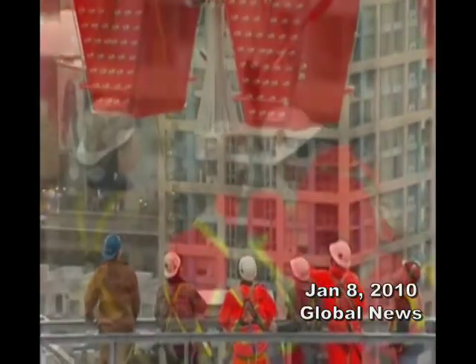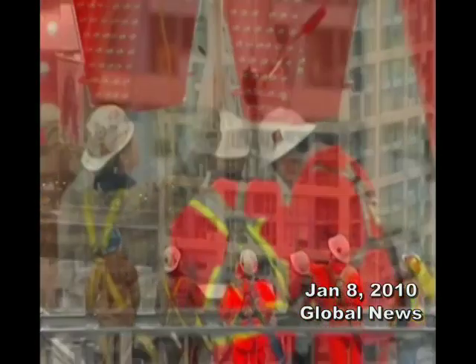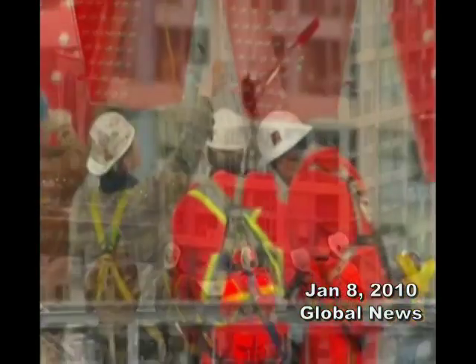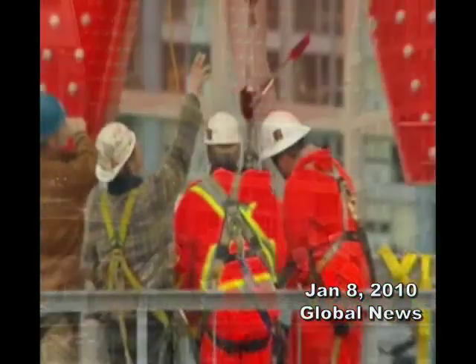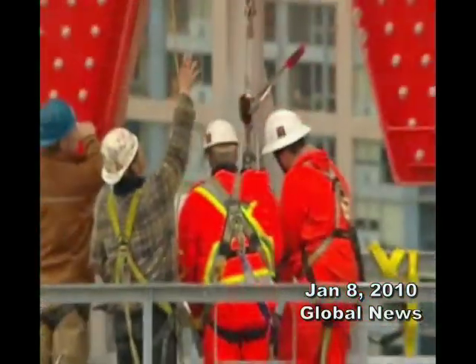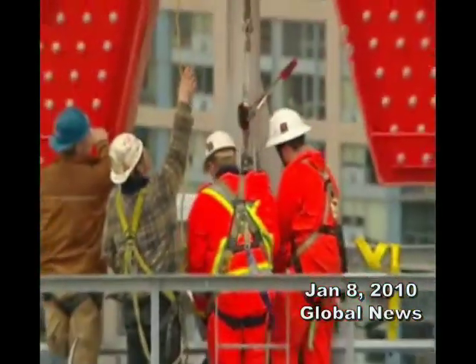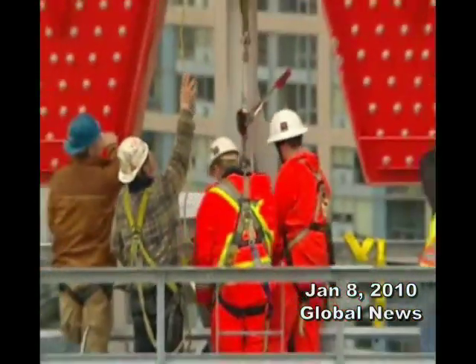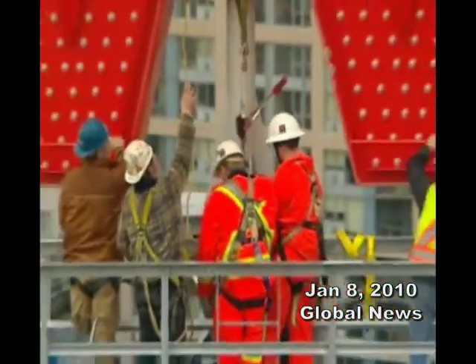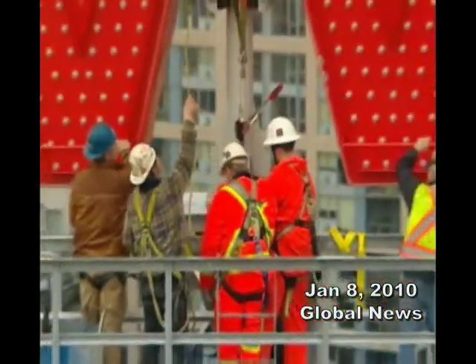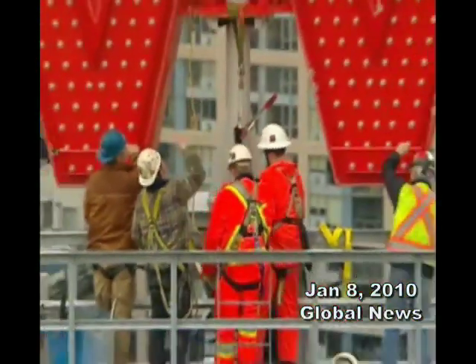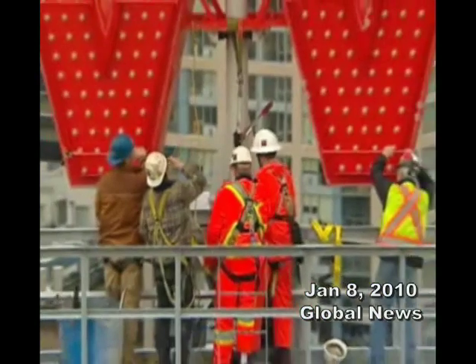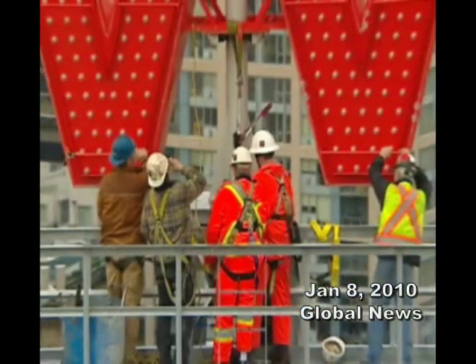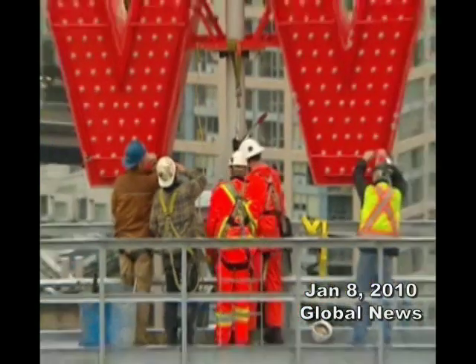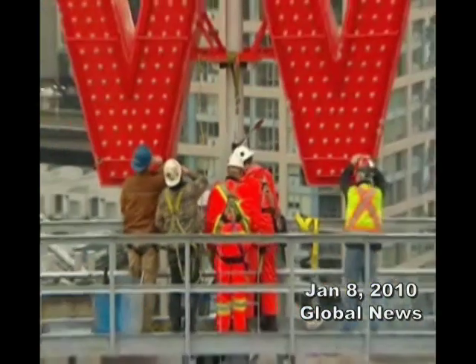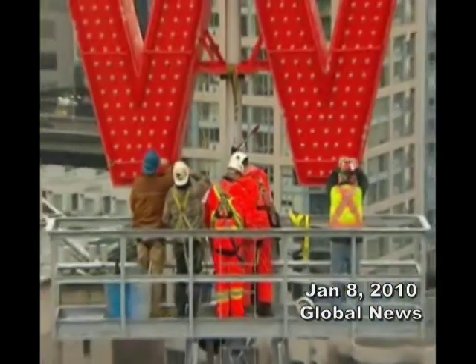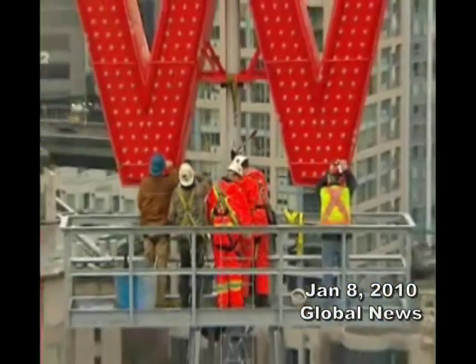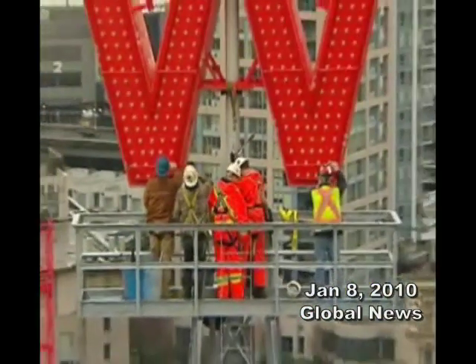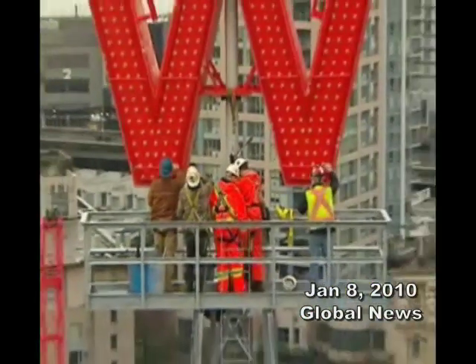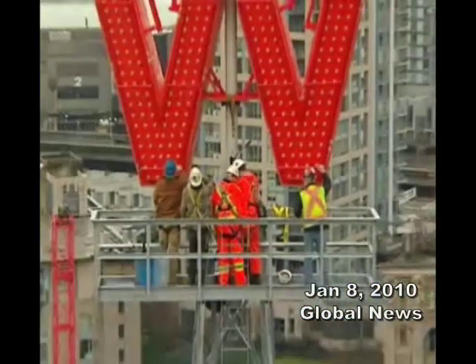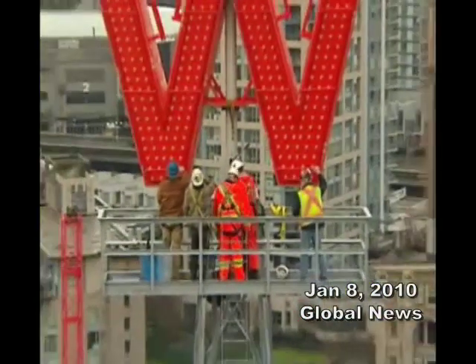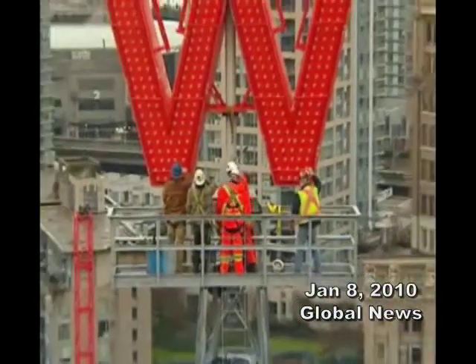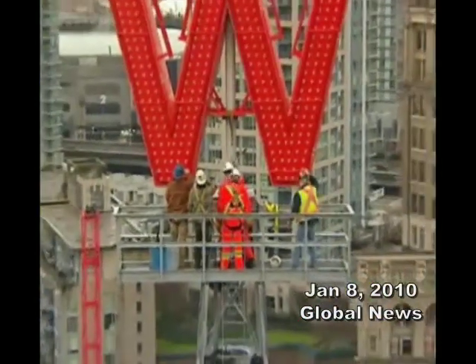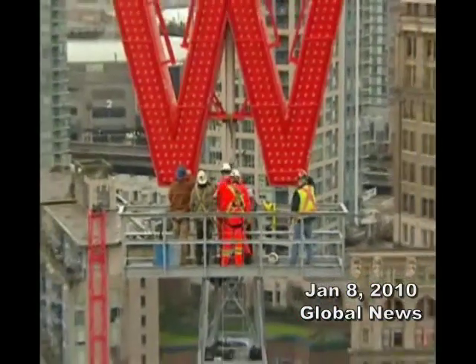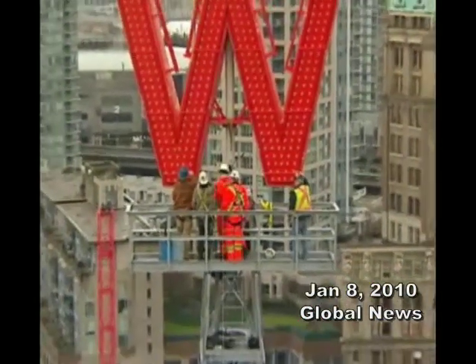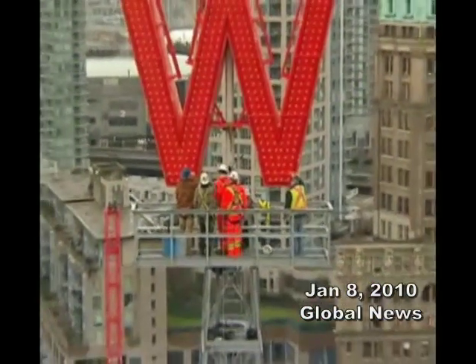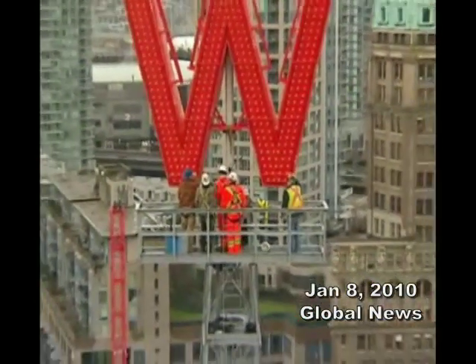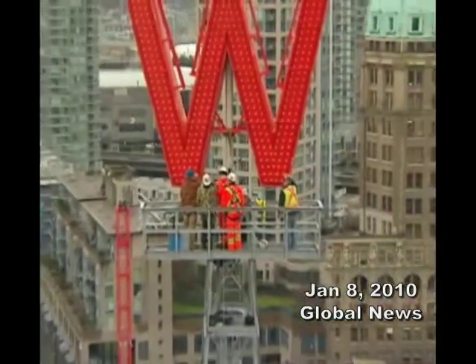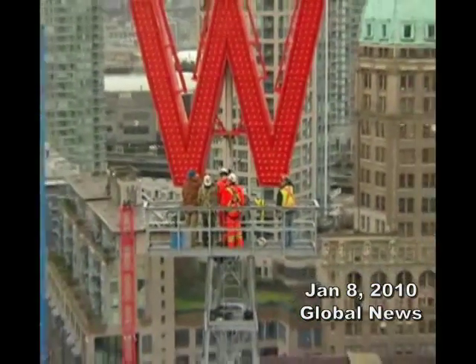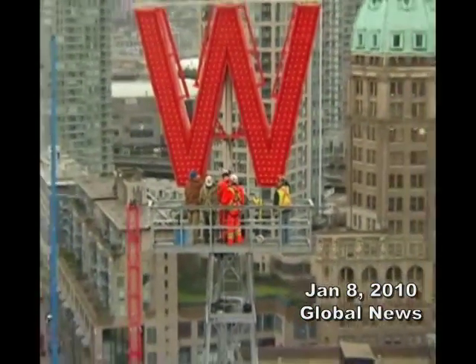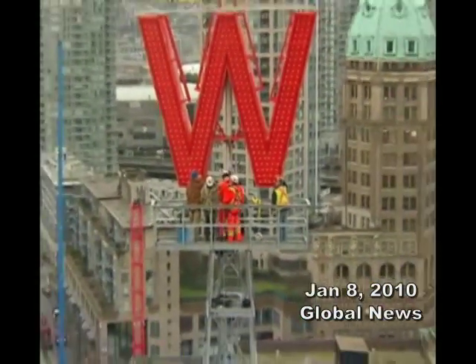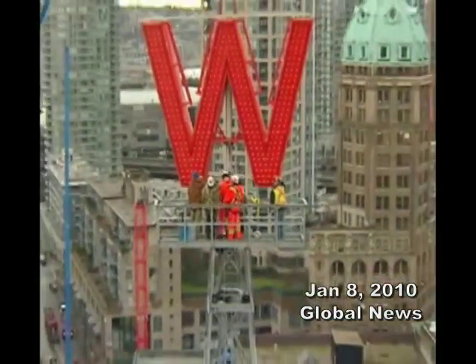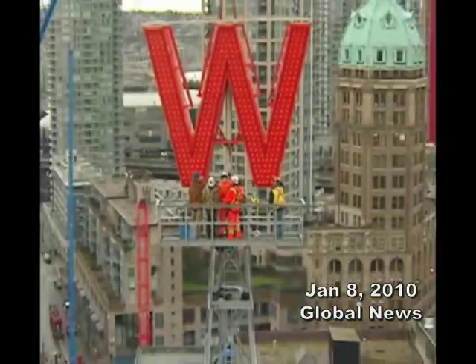The new sign will one day be the historical W sign. This is part of the story of Woodward's.